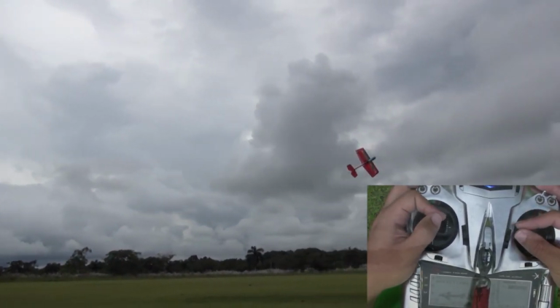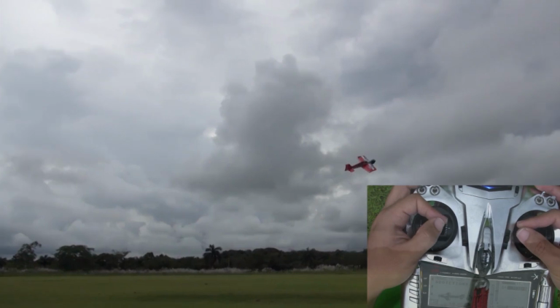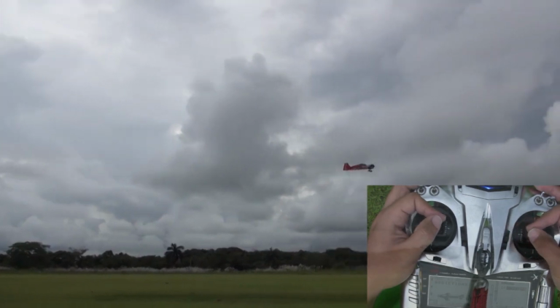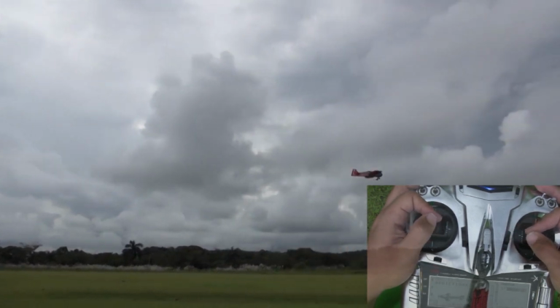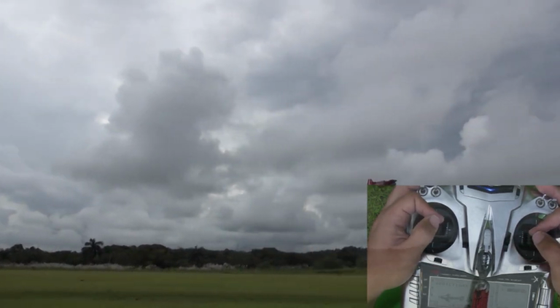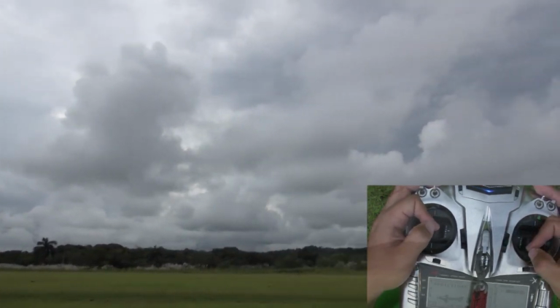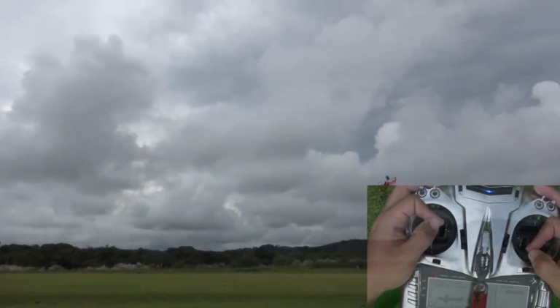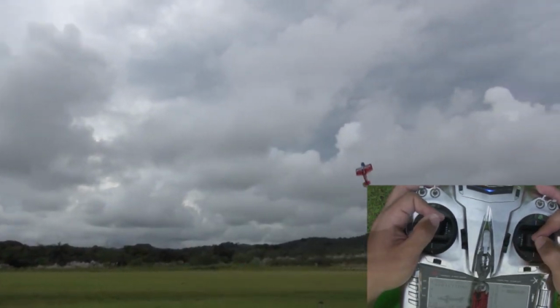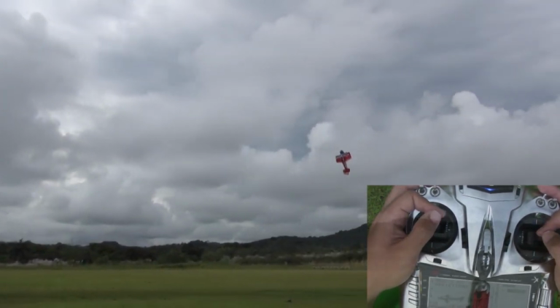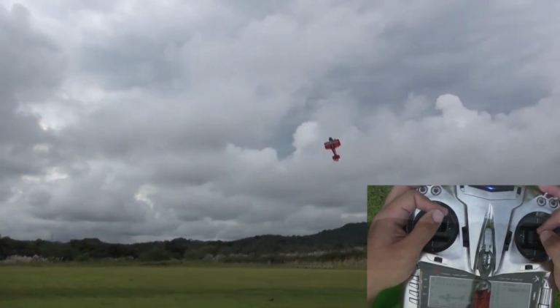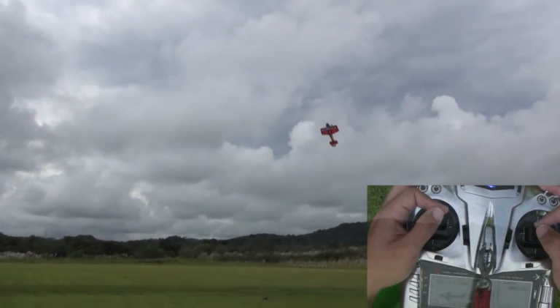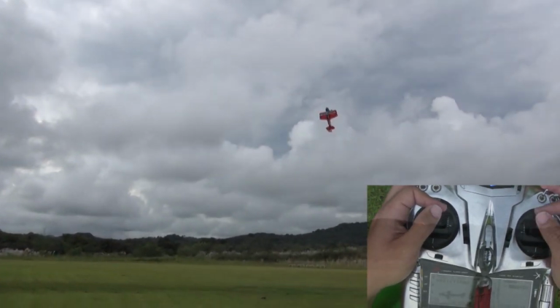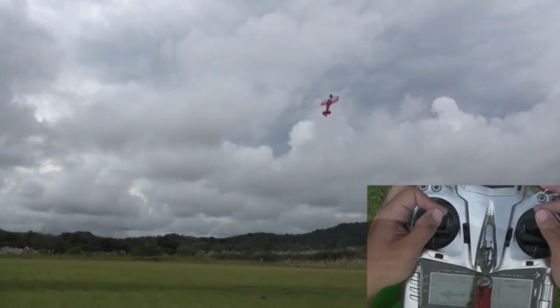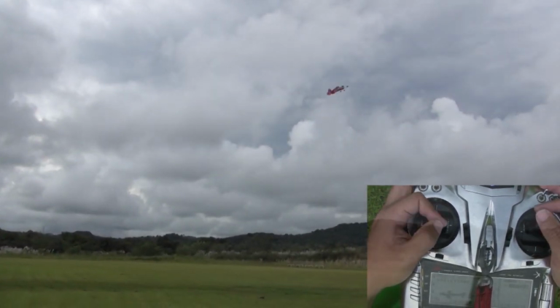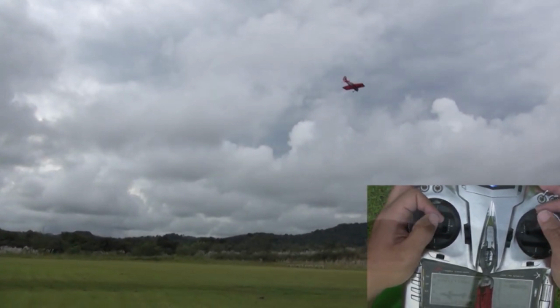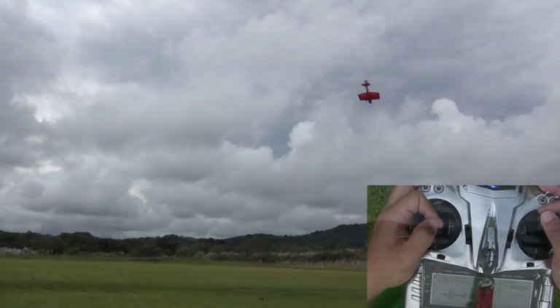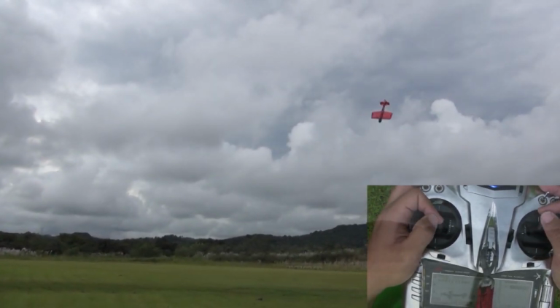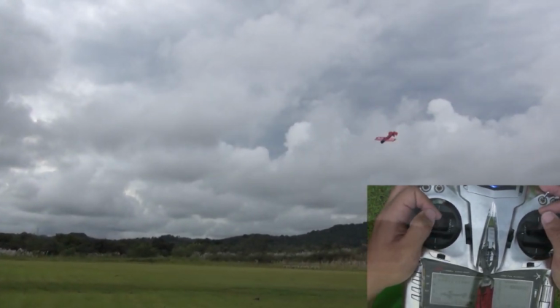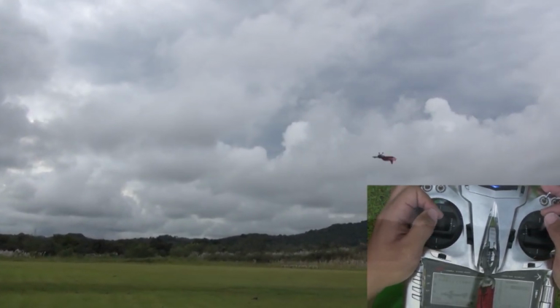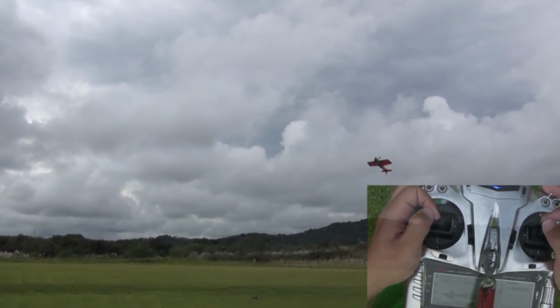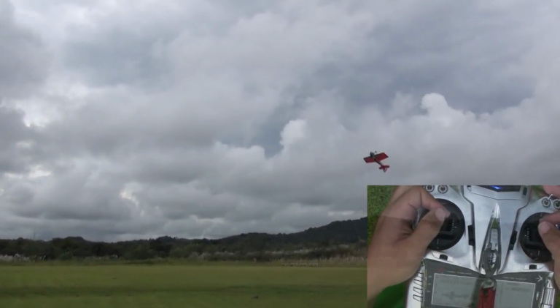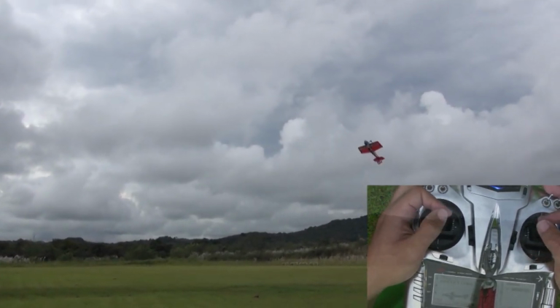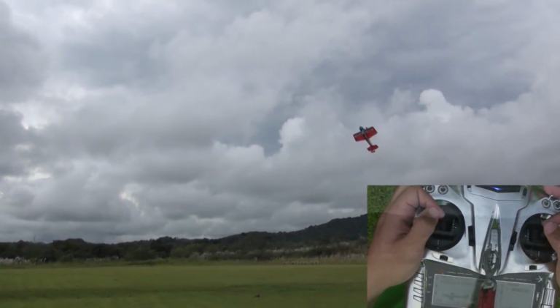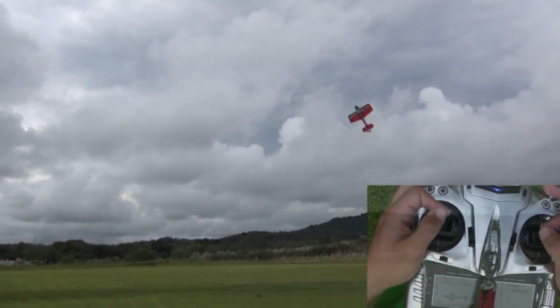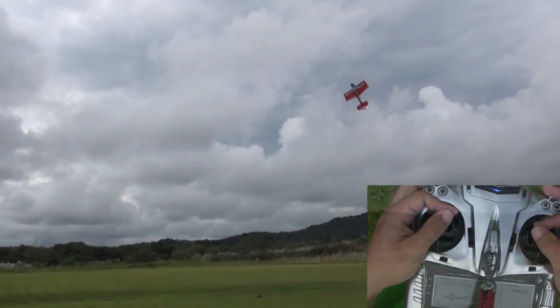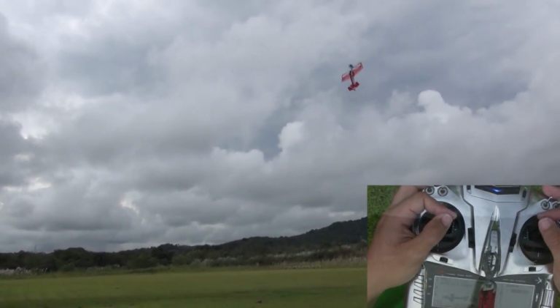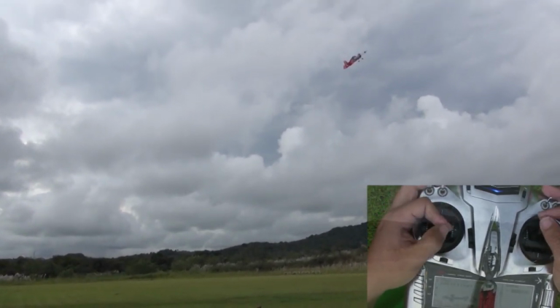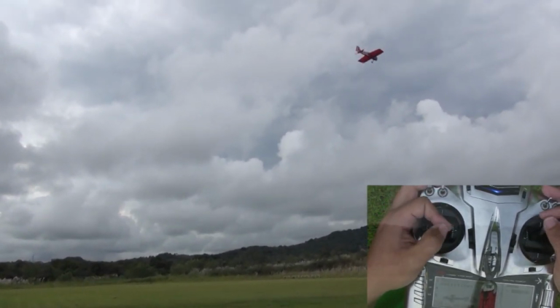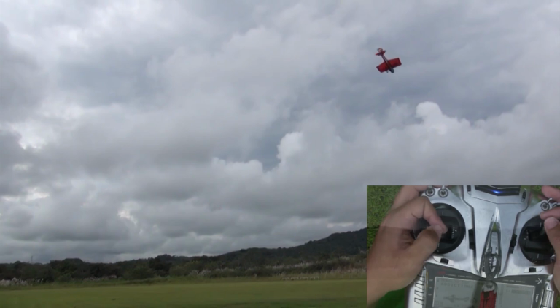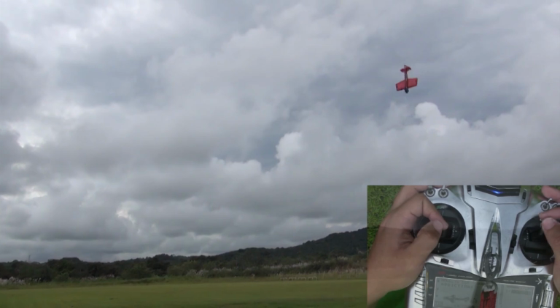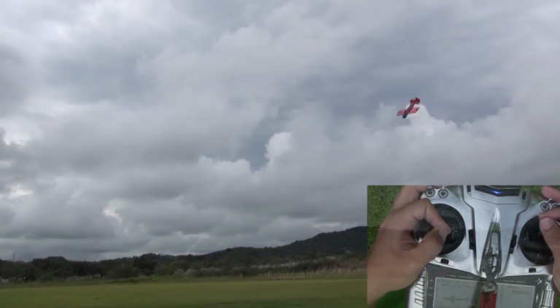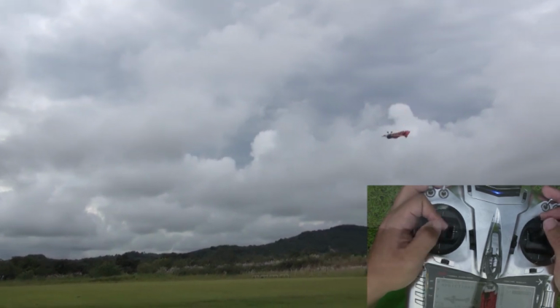Be sure to use rudder as needed to keep the airplane tracking straight, and you can do multiple waterfalls without losing much altitude.